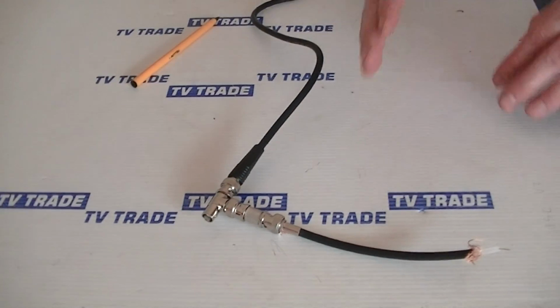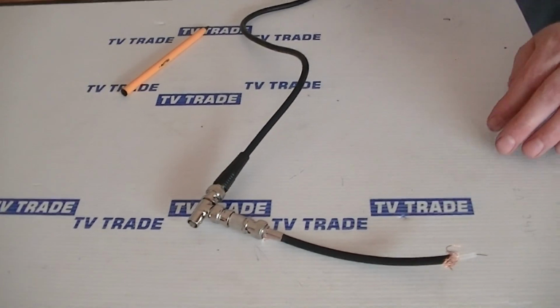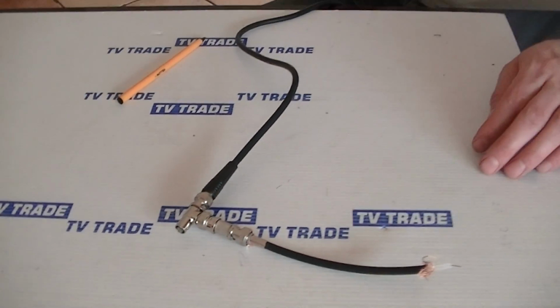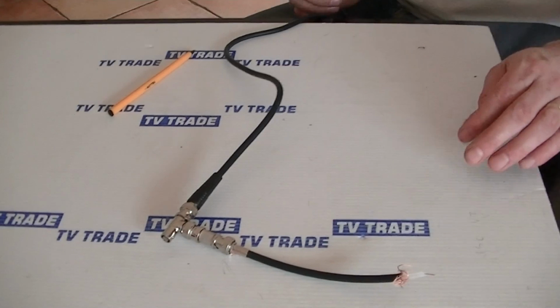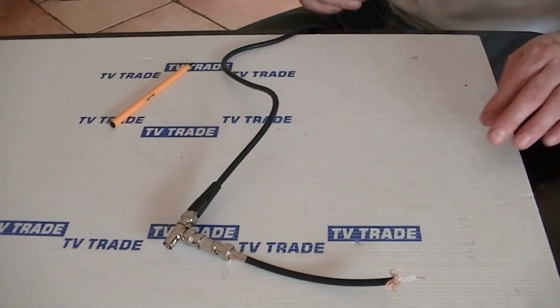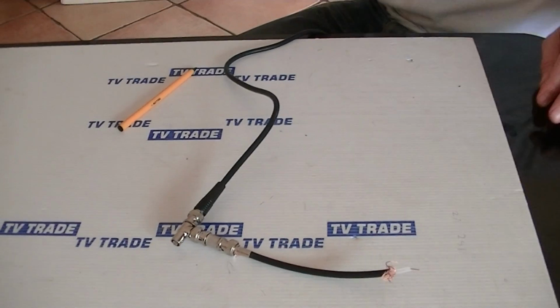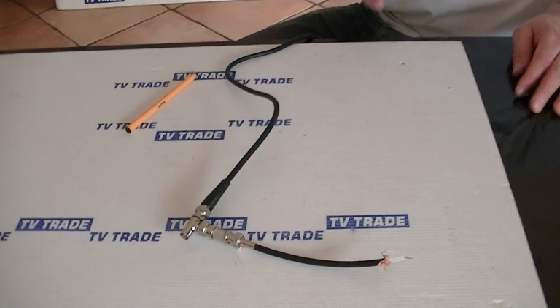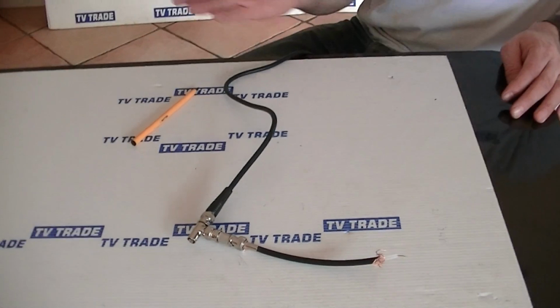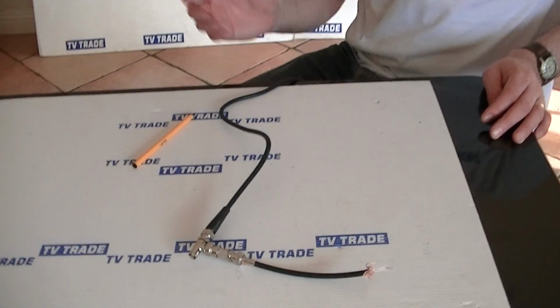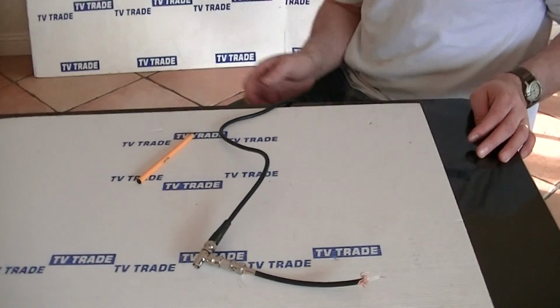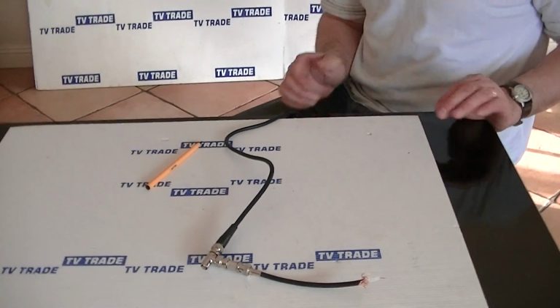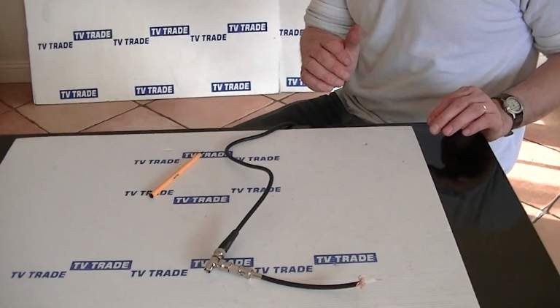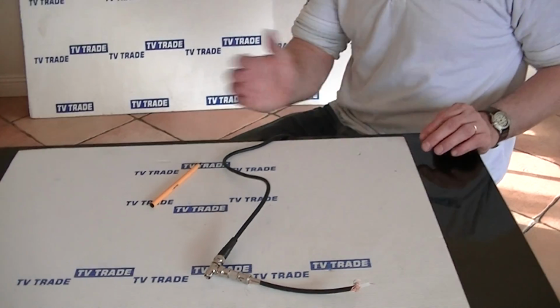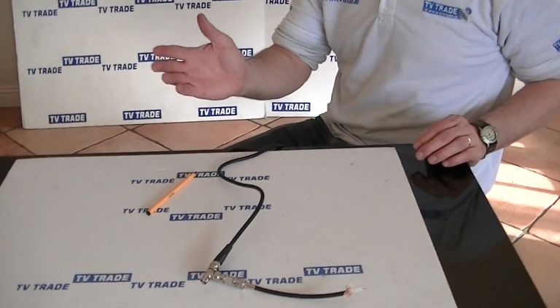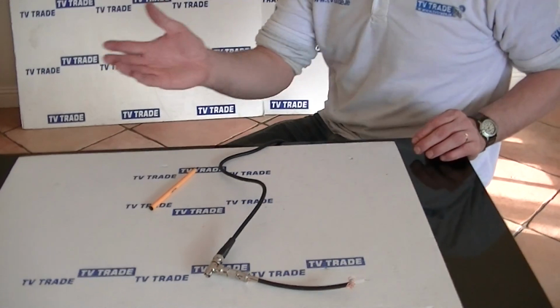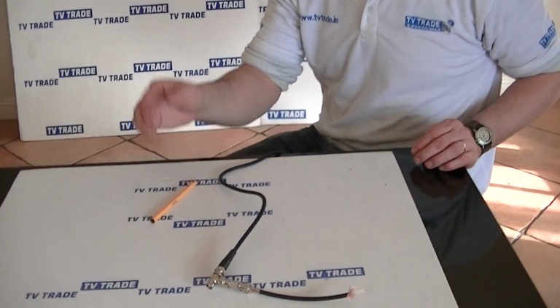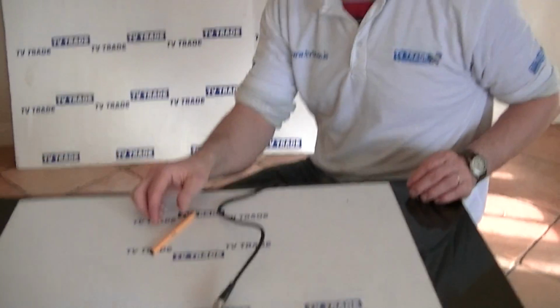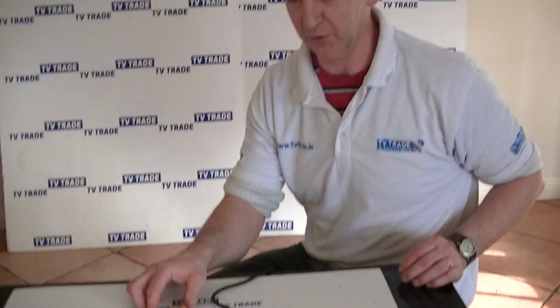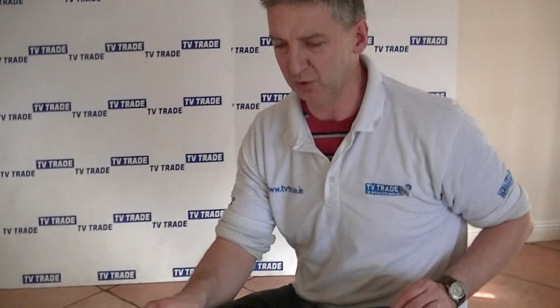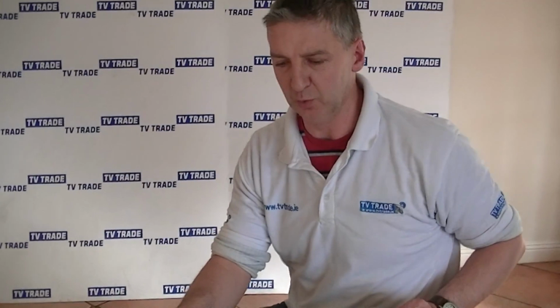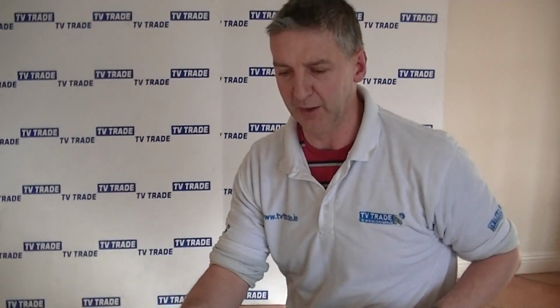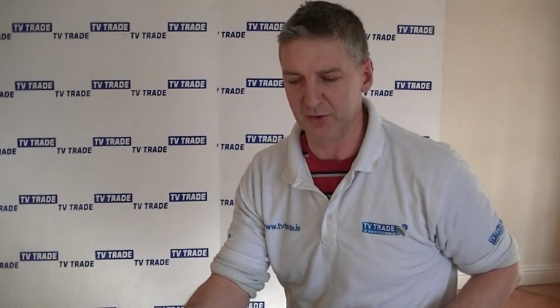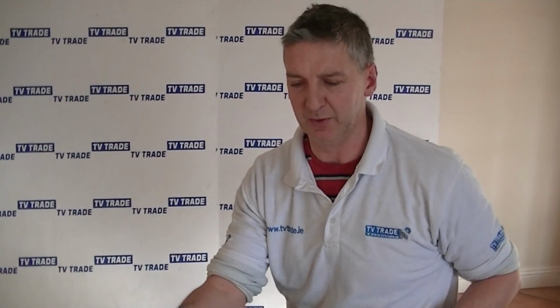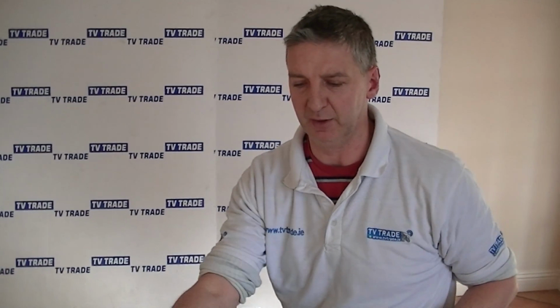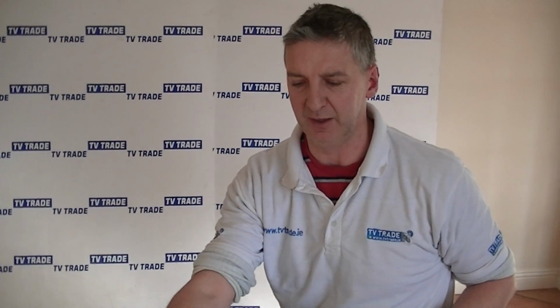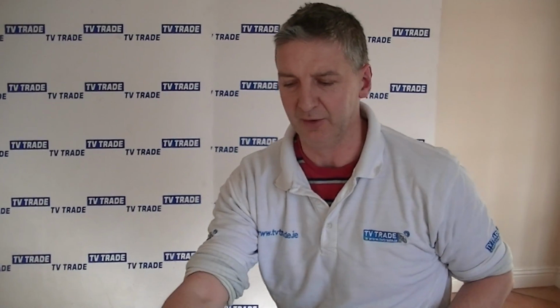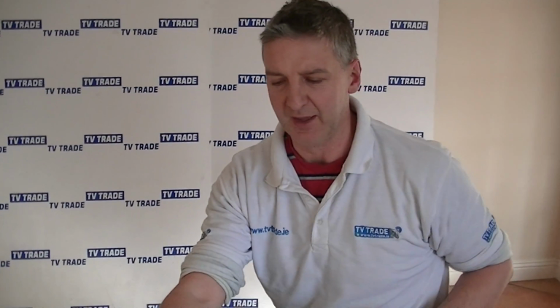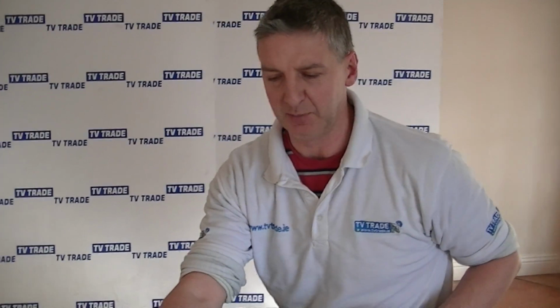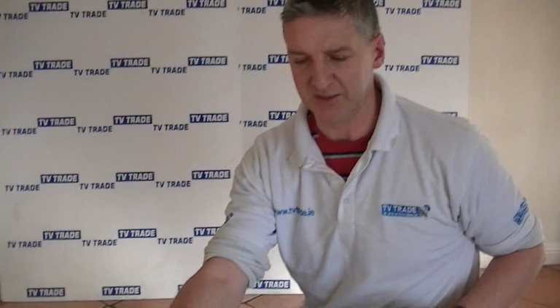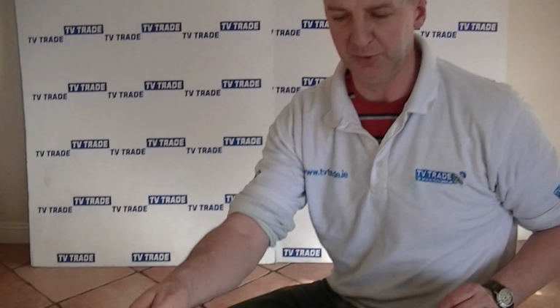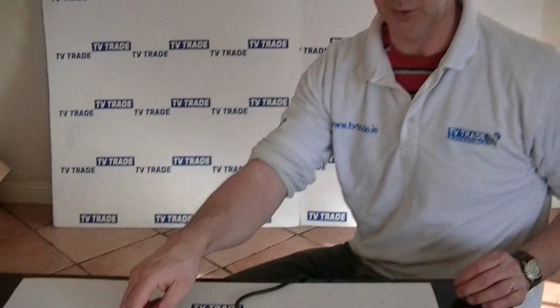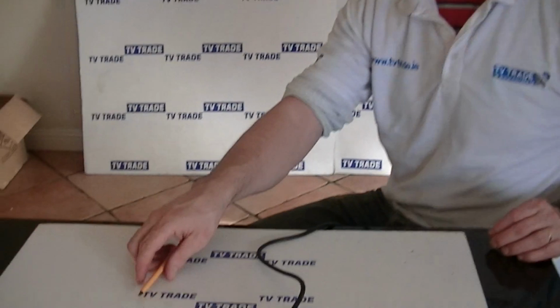So we have a single feed in and we can split it to run into two monitors or whatever like that — it's possible to do it.